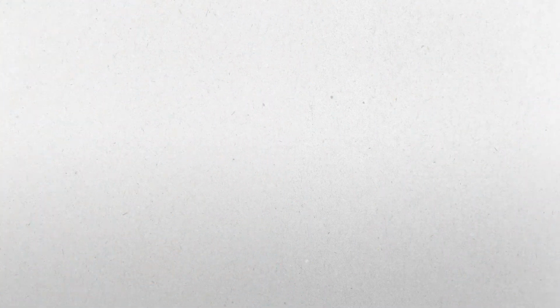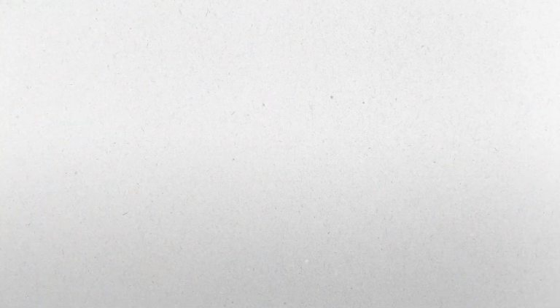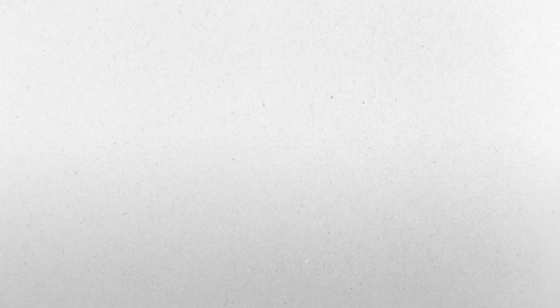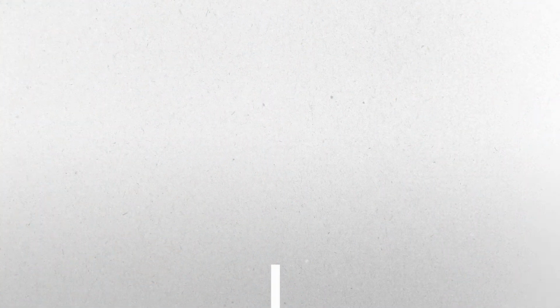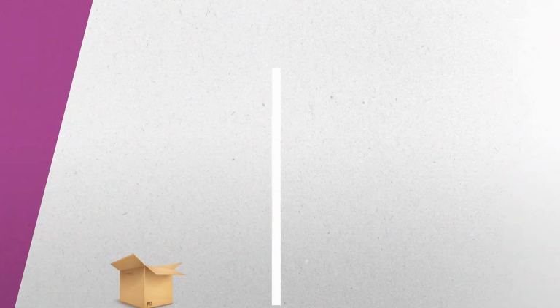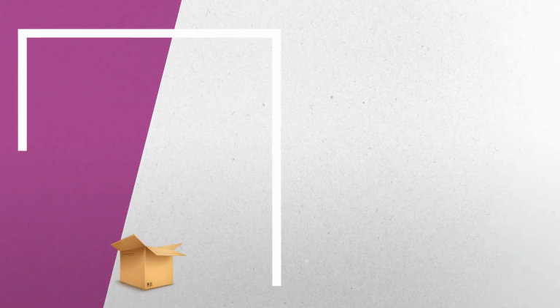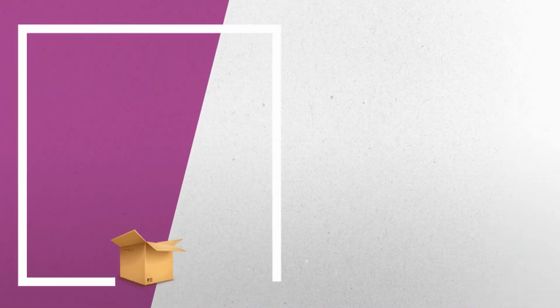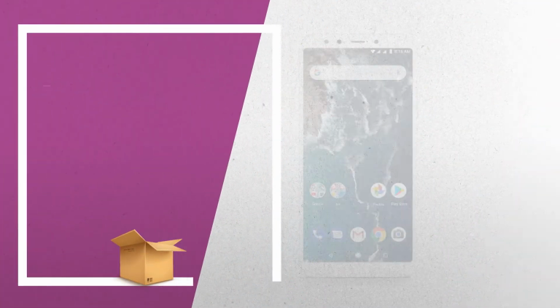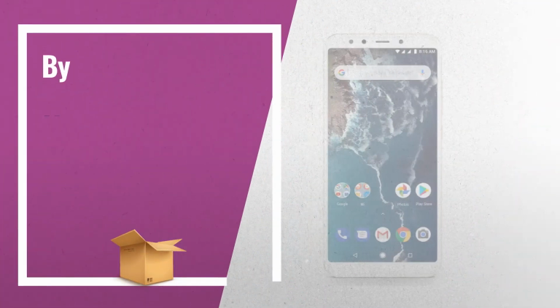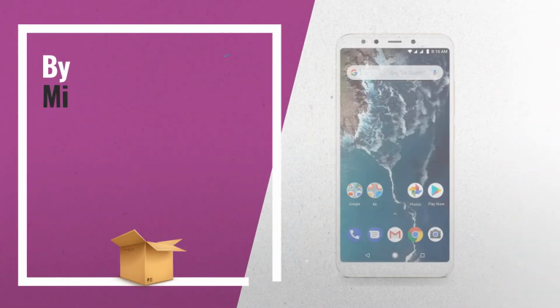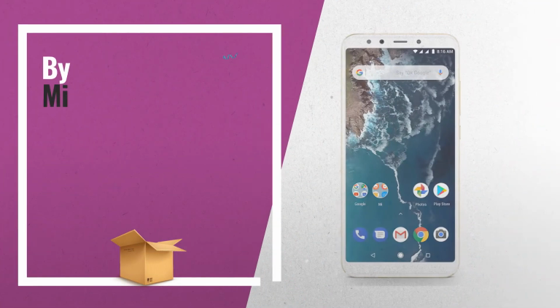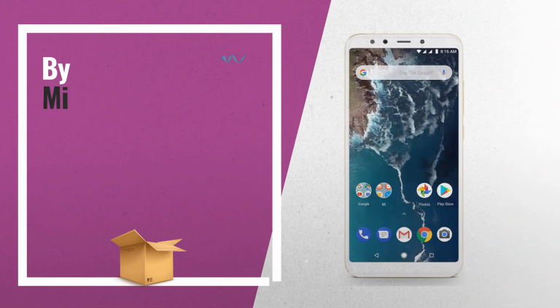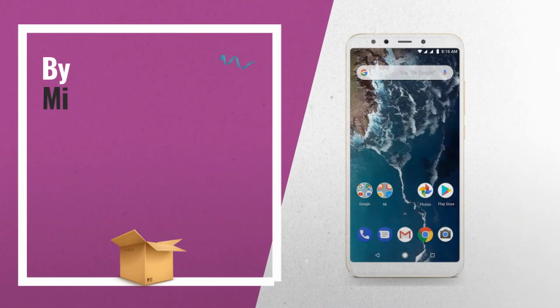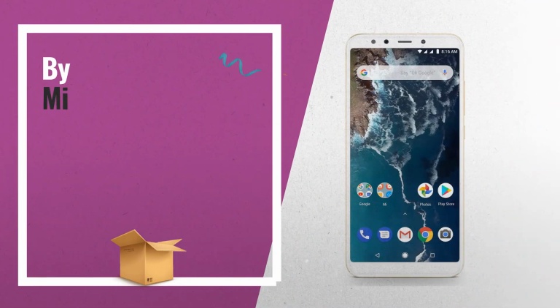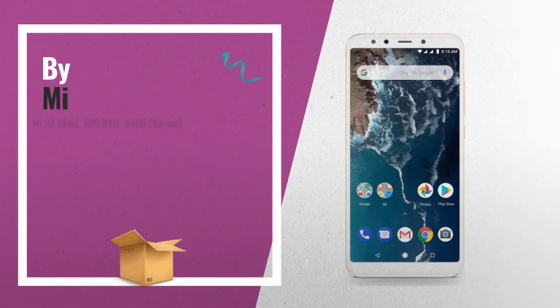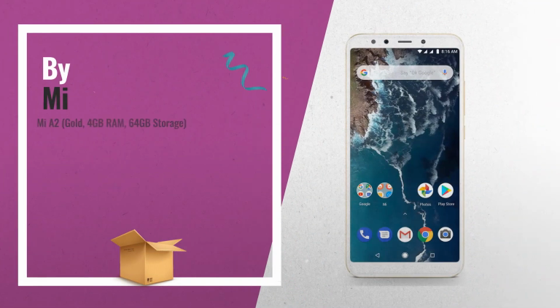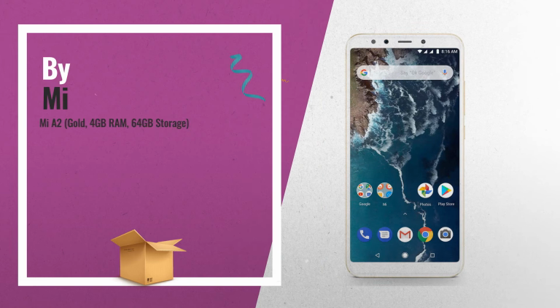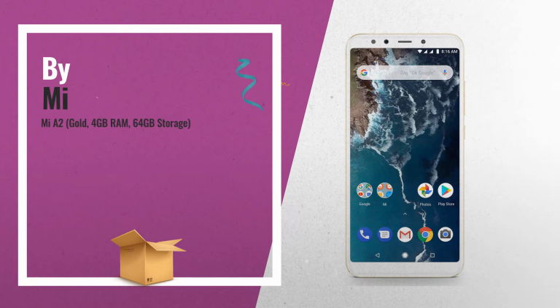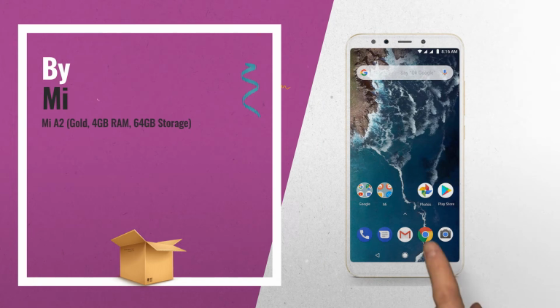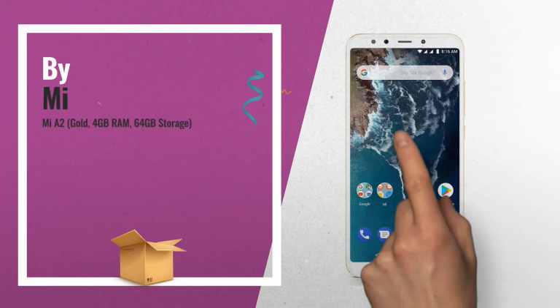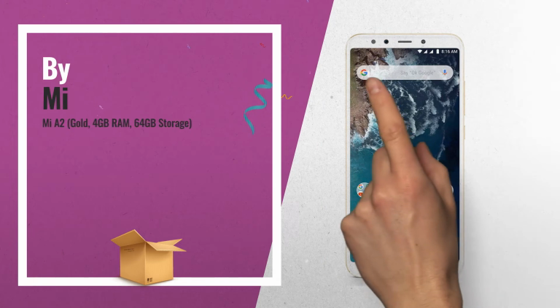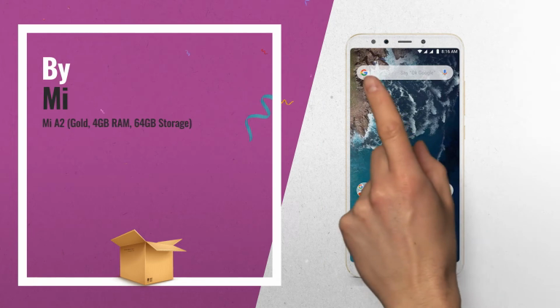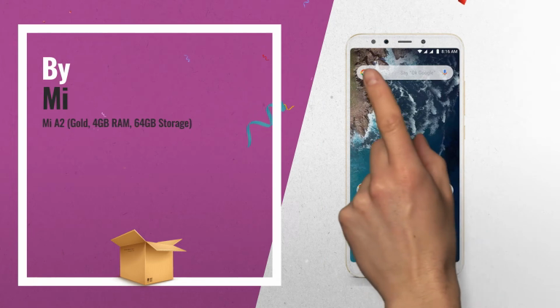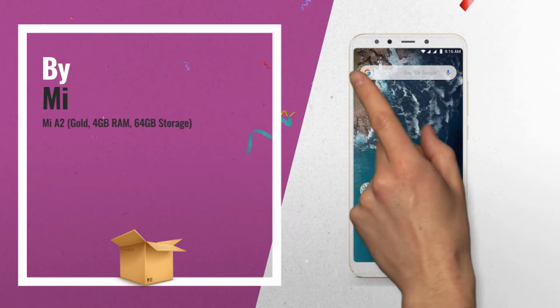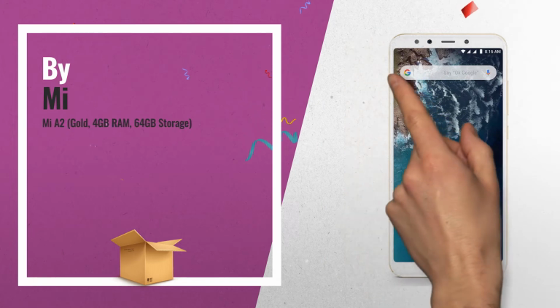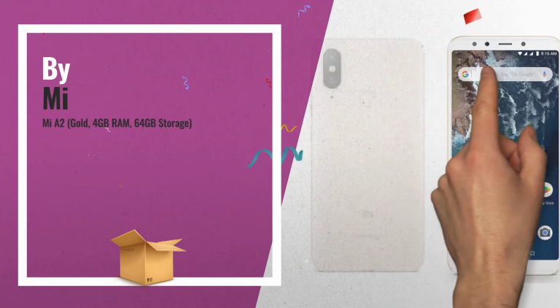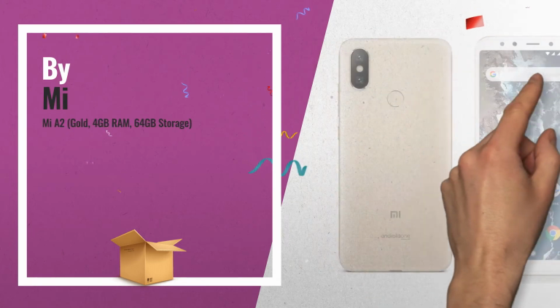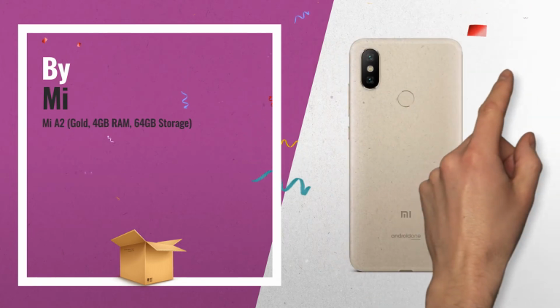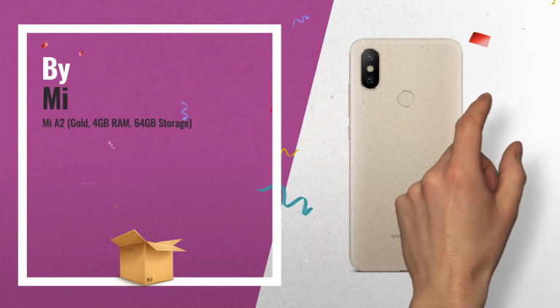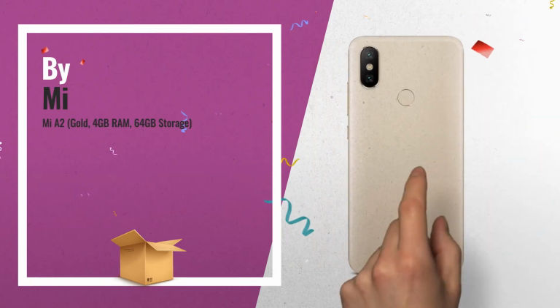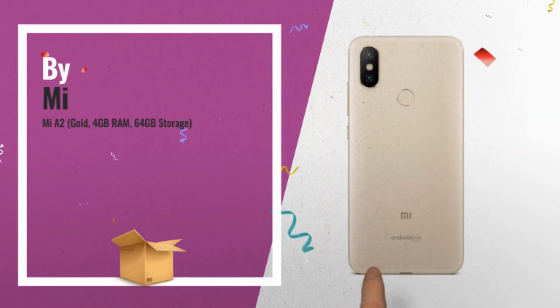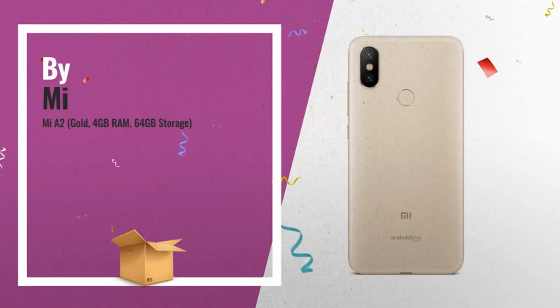Number 4, MIA 2 Gold, 4GB RAM, 64GB Storage.